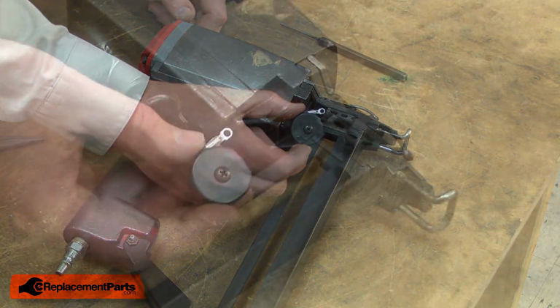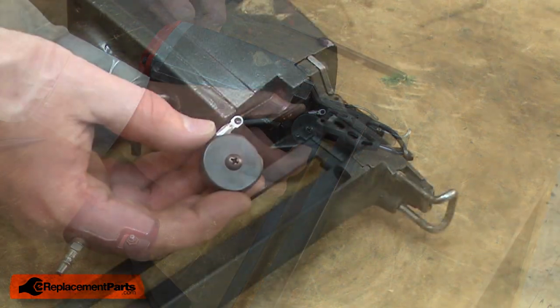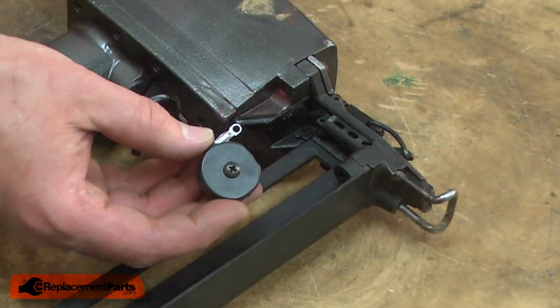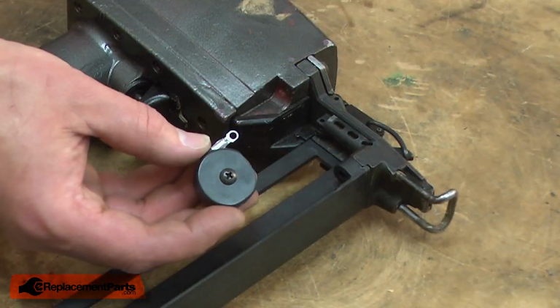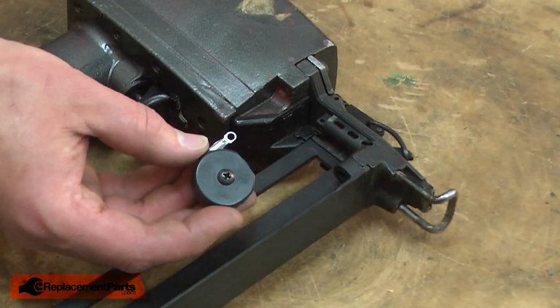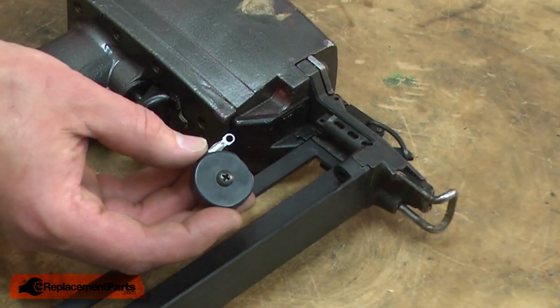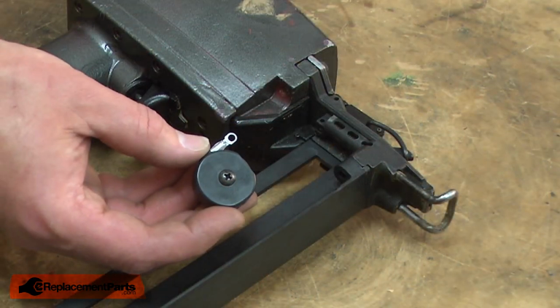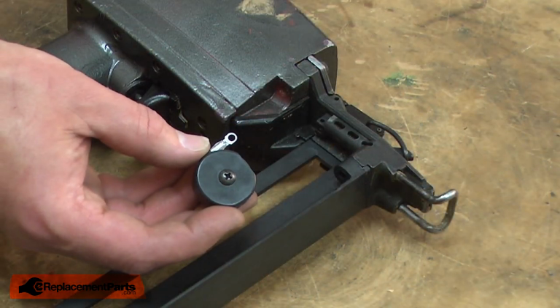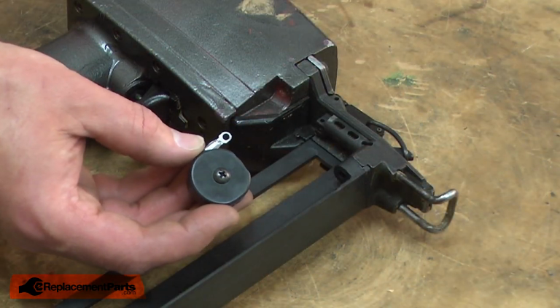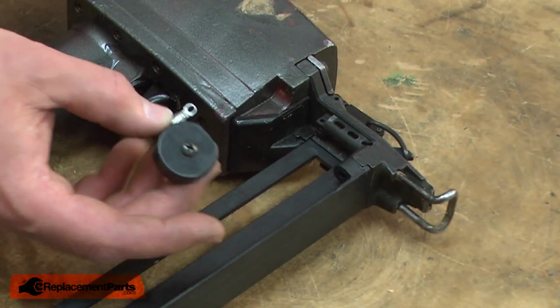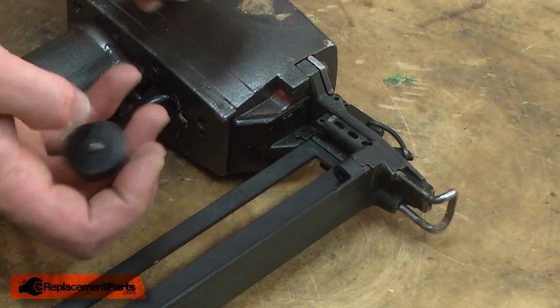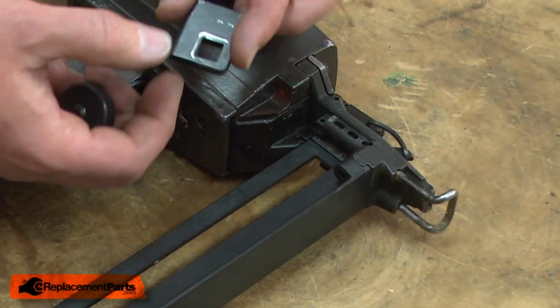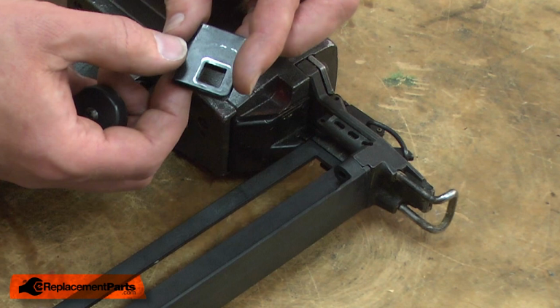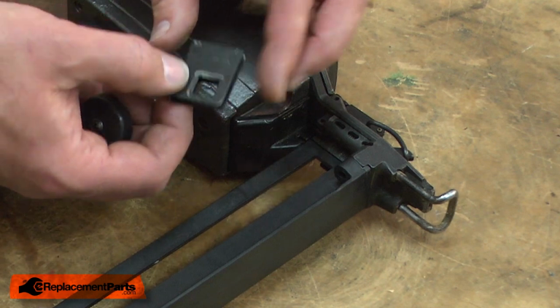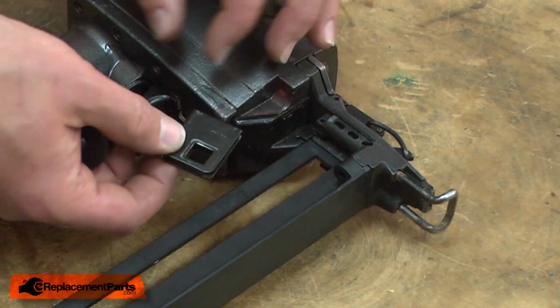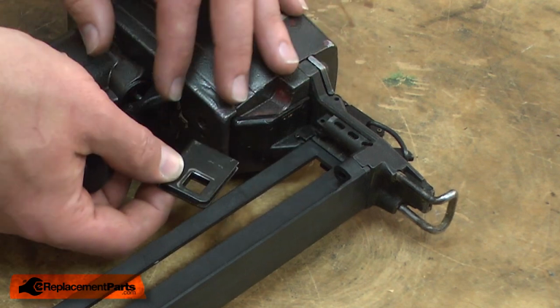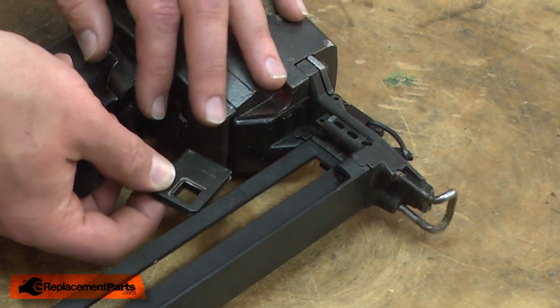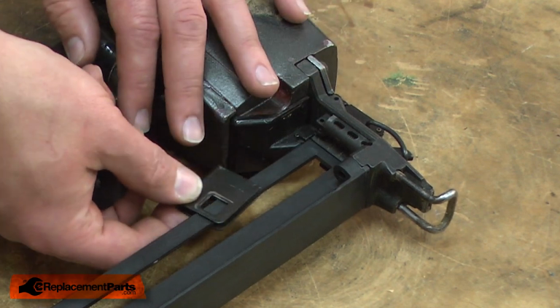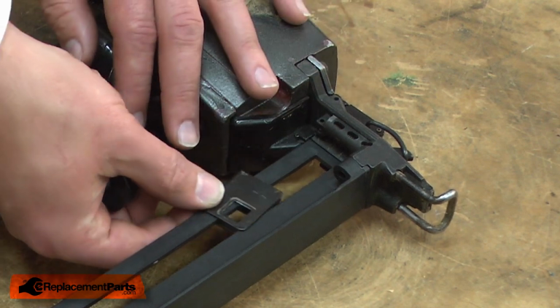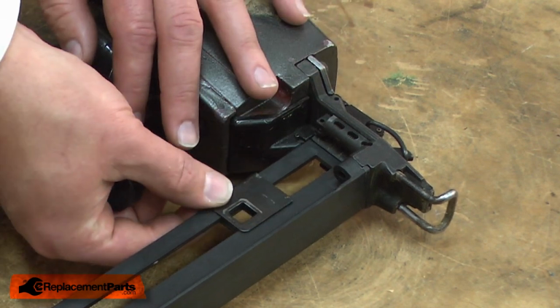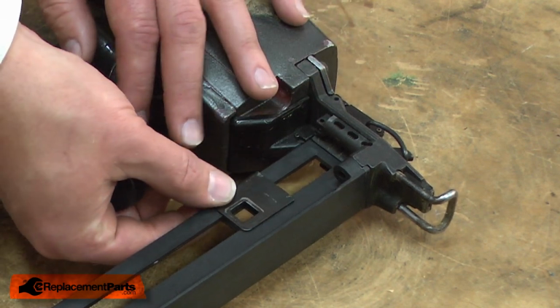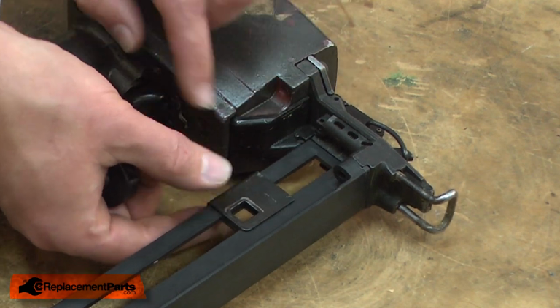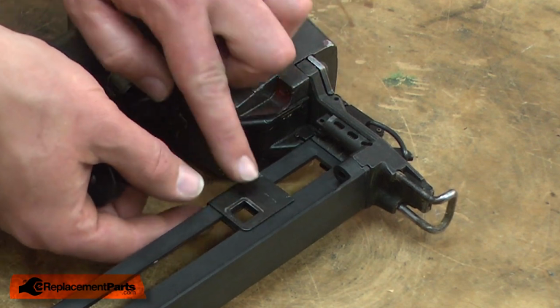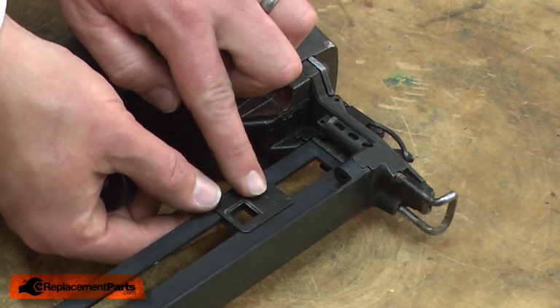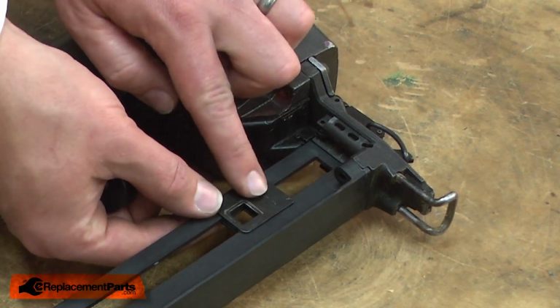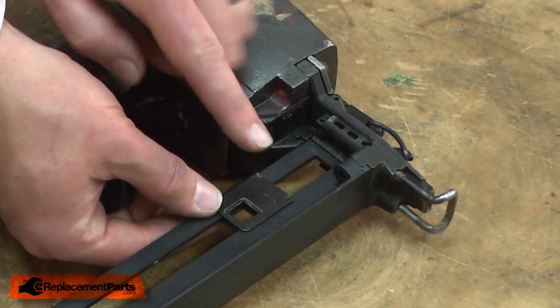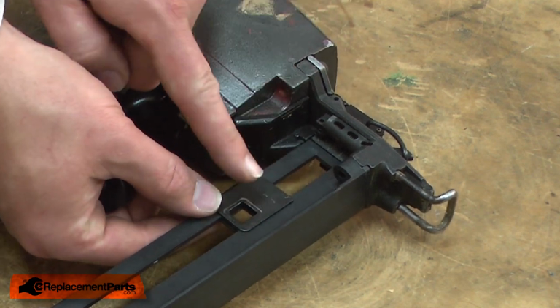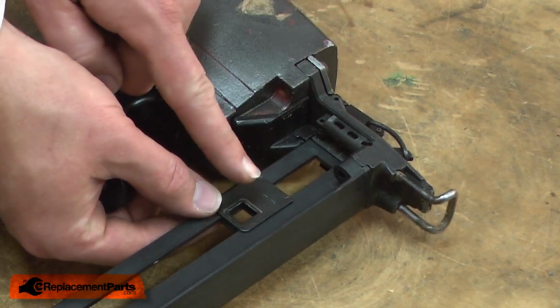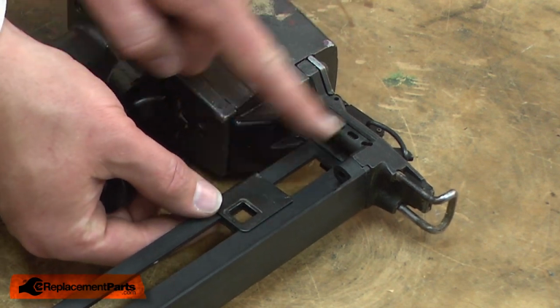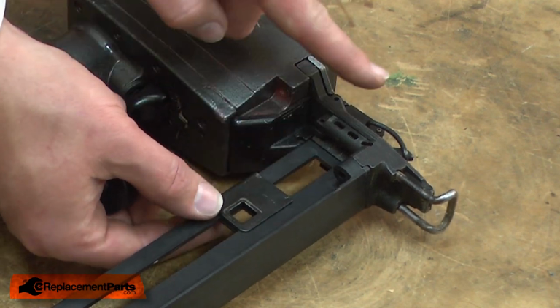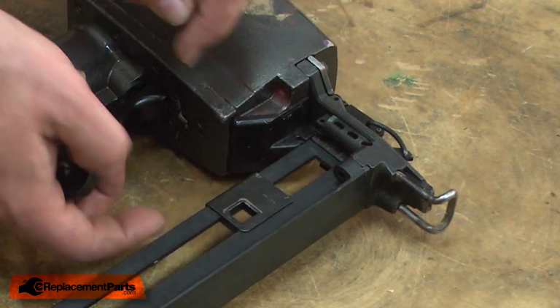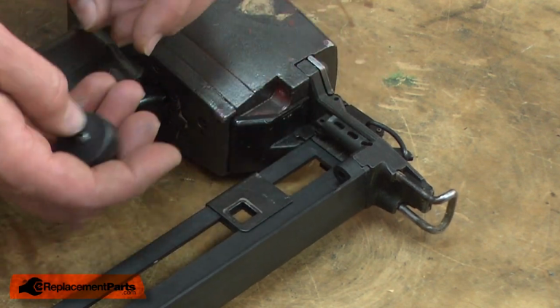Now install the new feeder. I'll place the feeder shoe over the rail — the long portion should be towards the front.